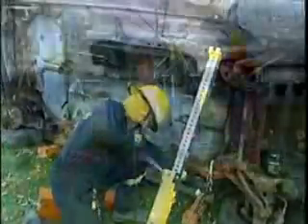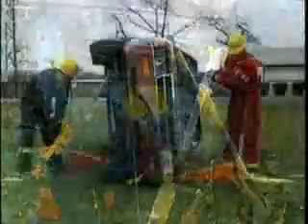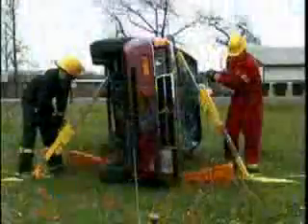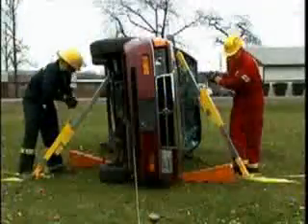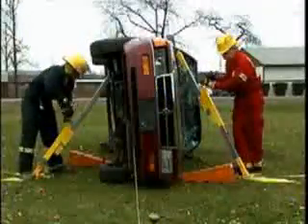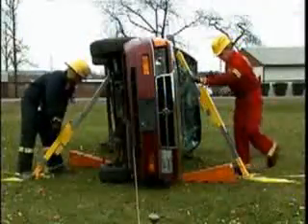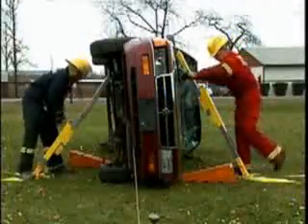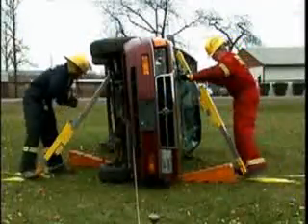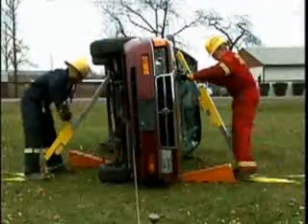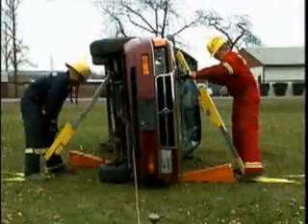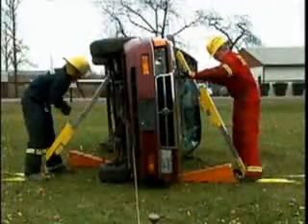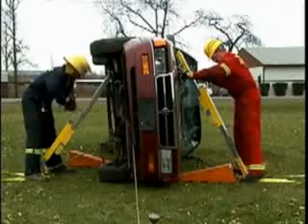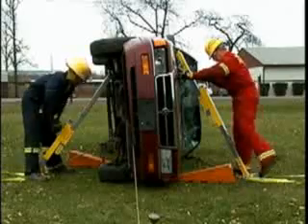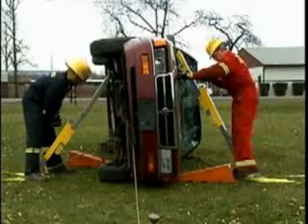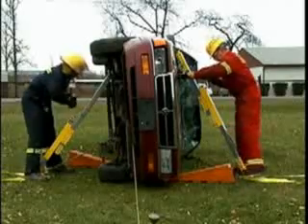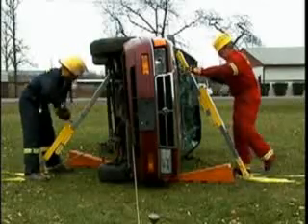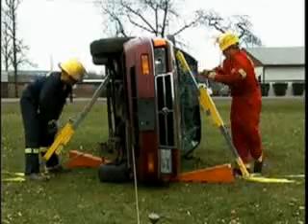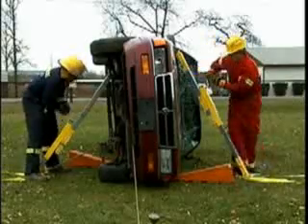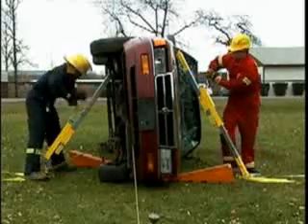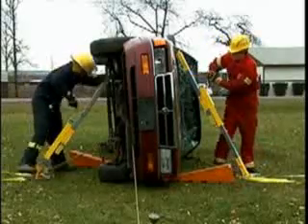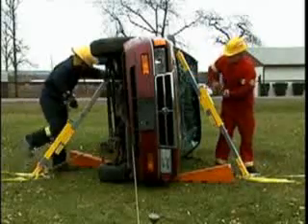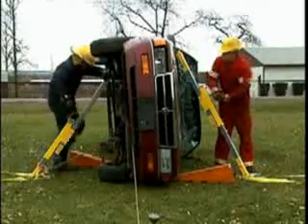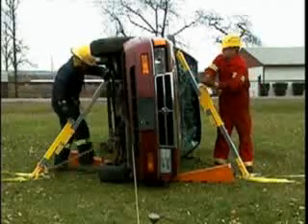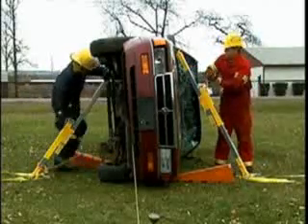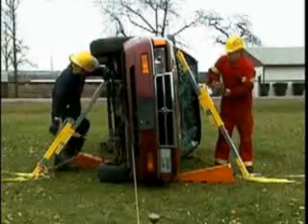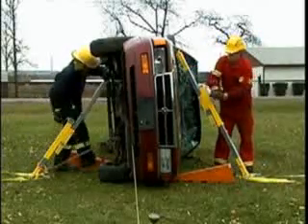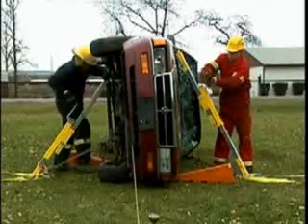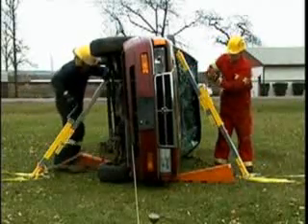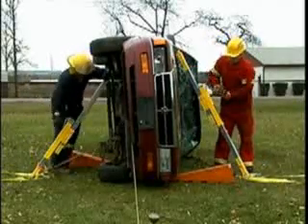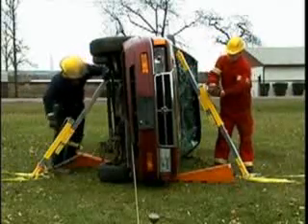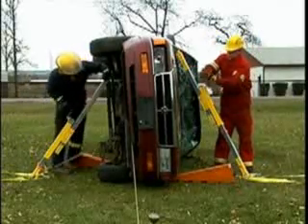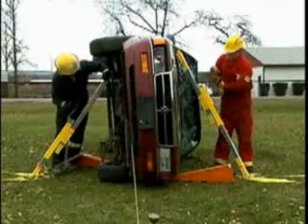Once appropriate purchase points are chosen, begin the jack motion, slowly lifting the vehicle.